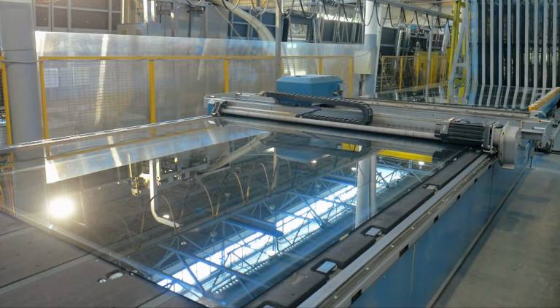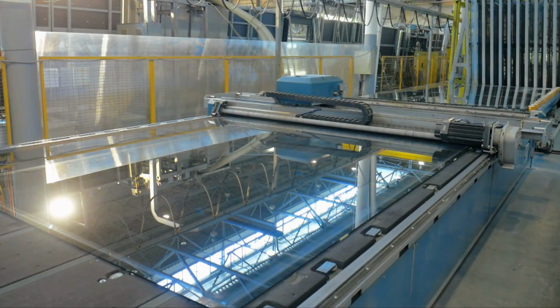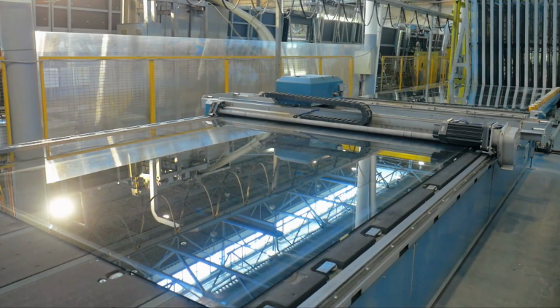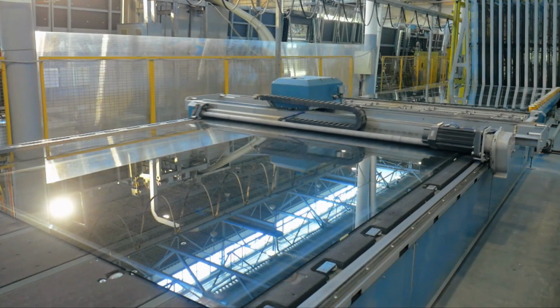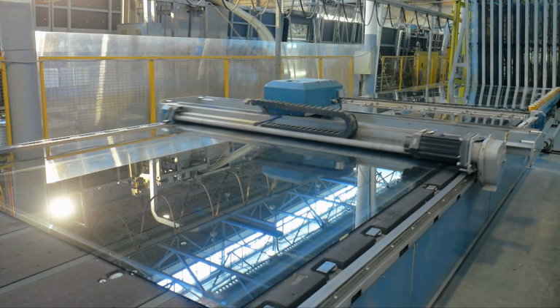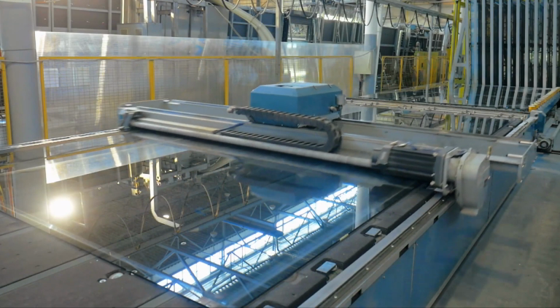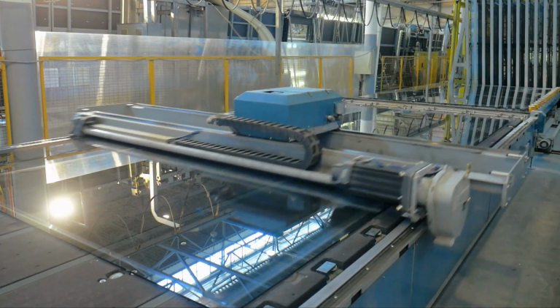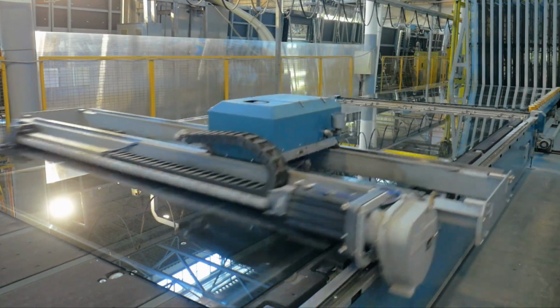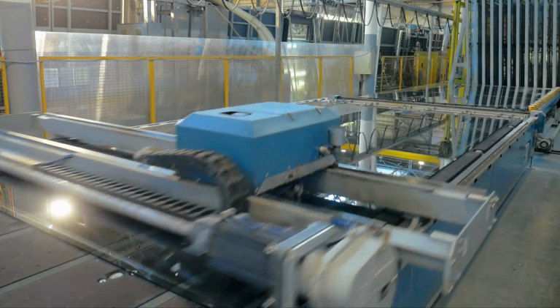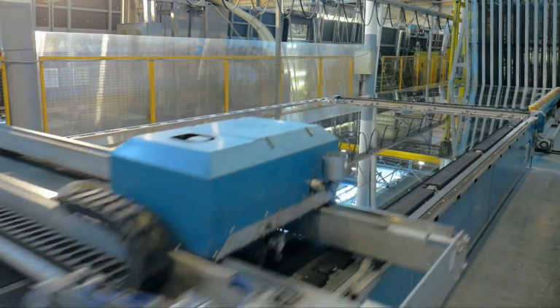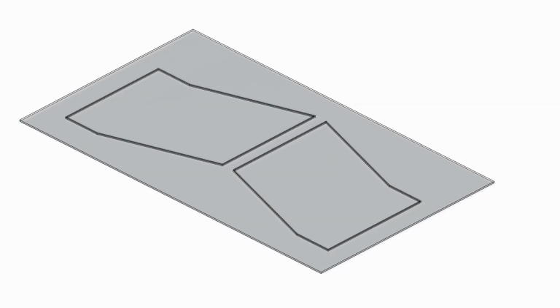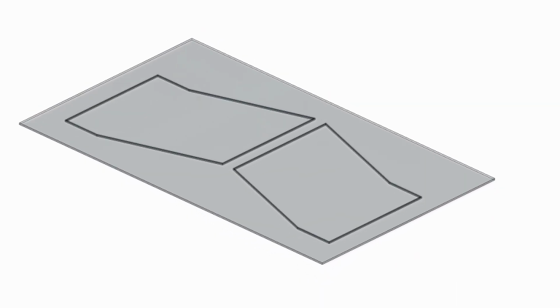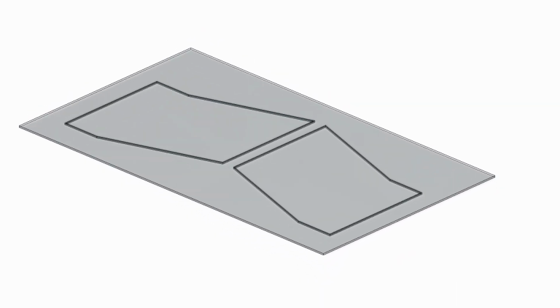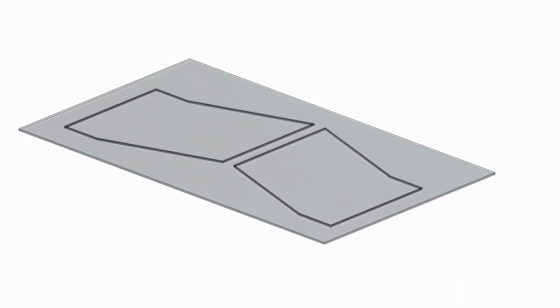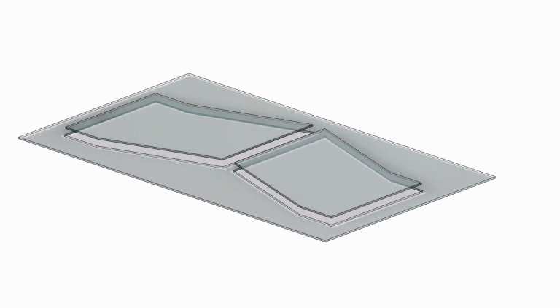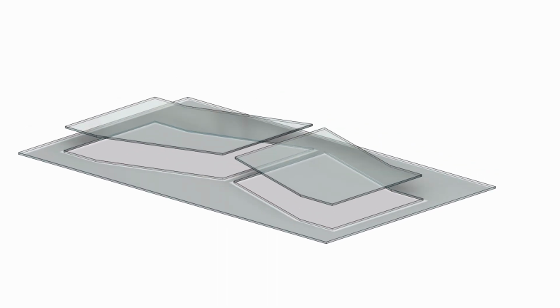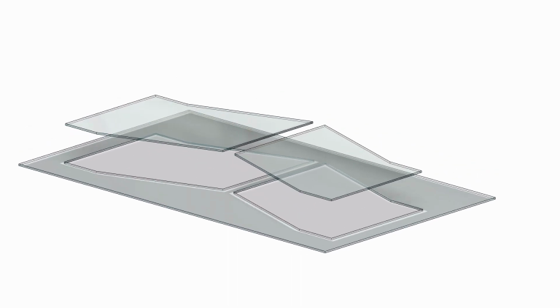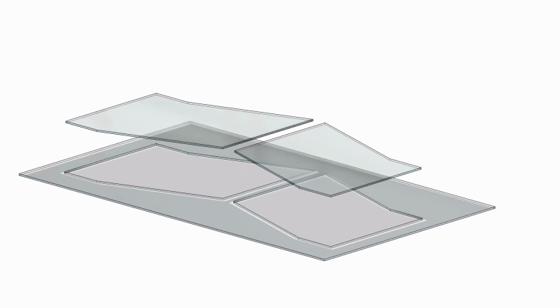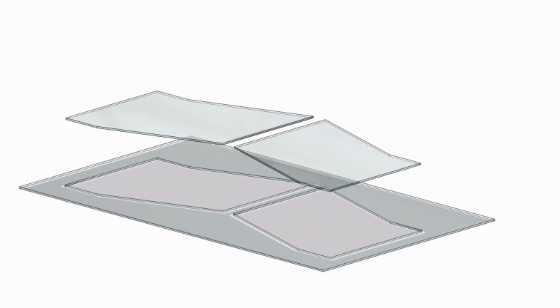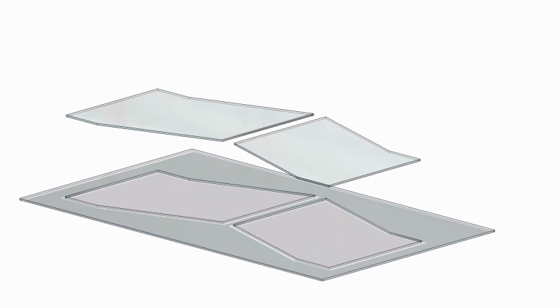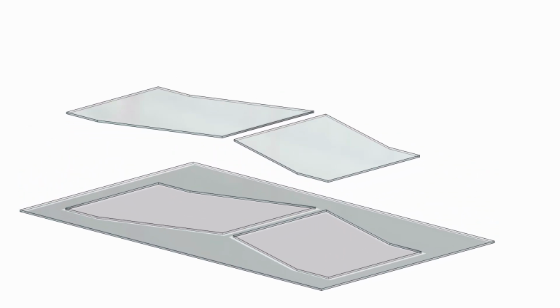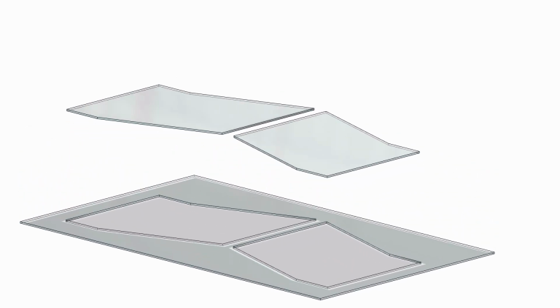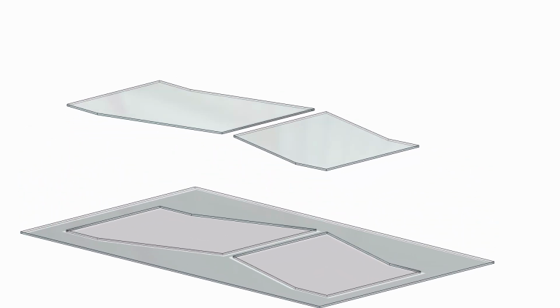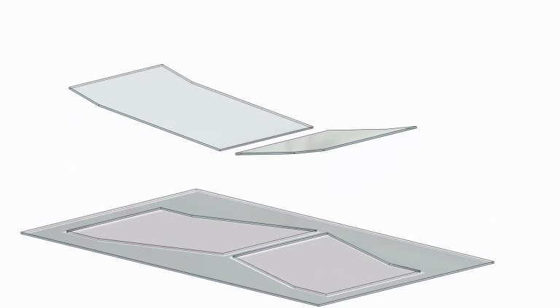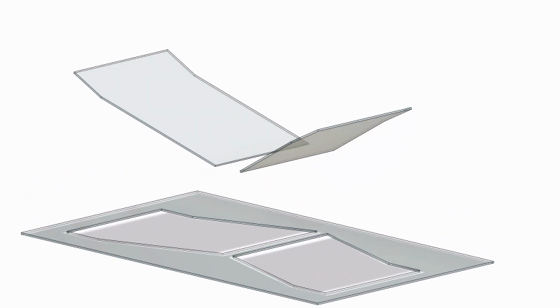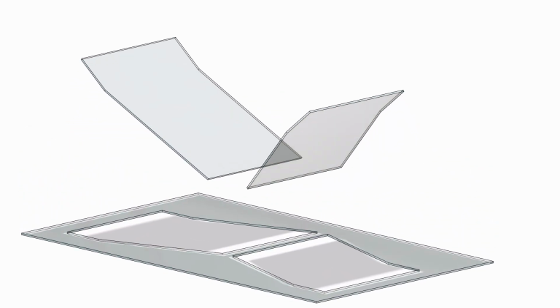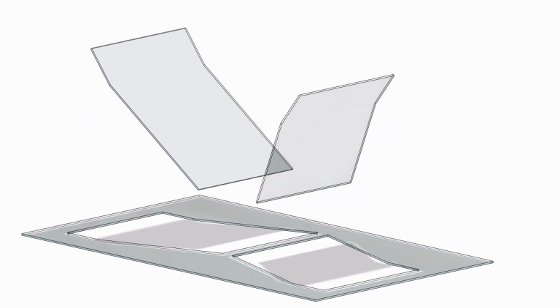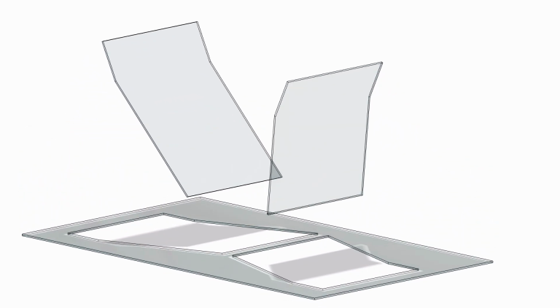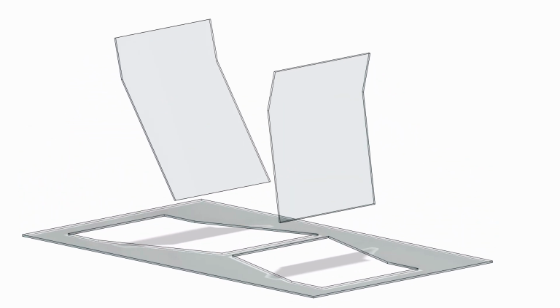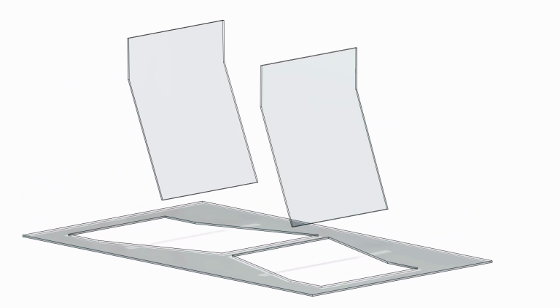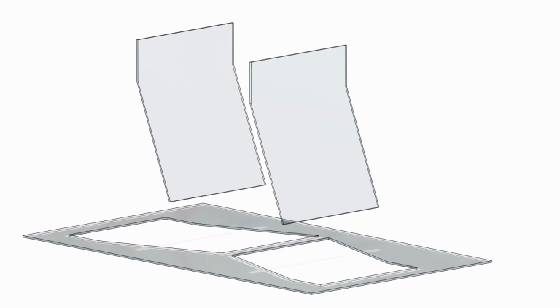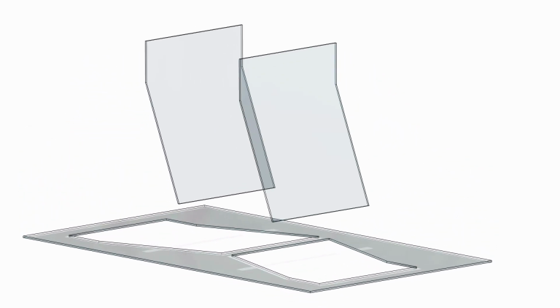This will make fabricators have to cut their sheets in a special way to make sure that when something goes together, the tin sides are on the inside of the unit.